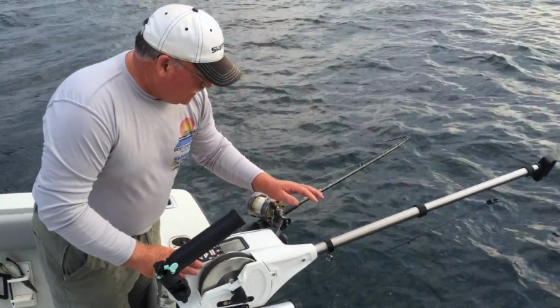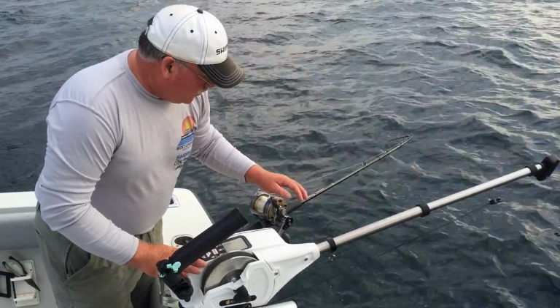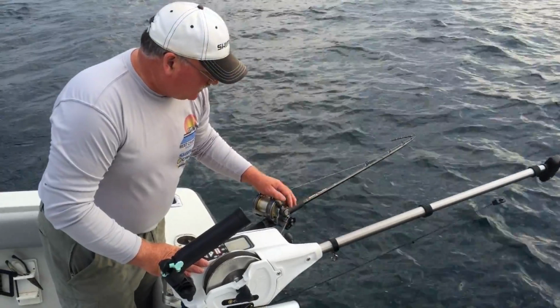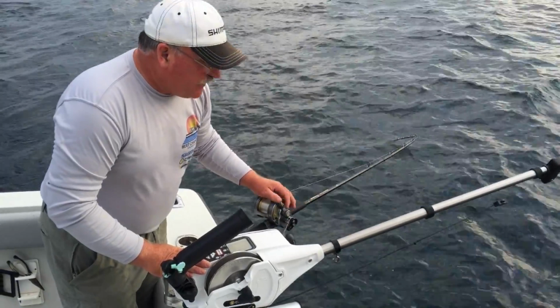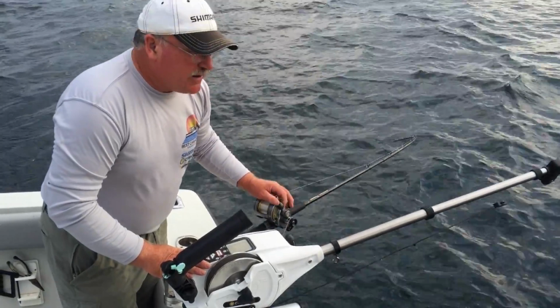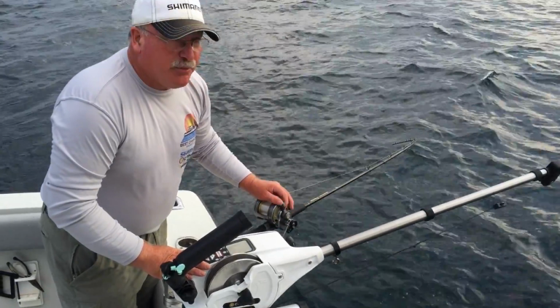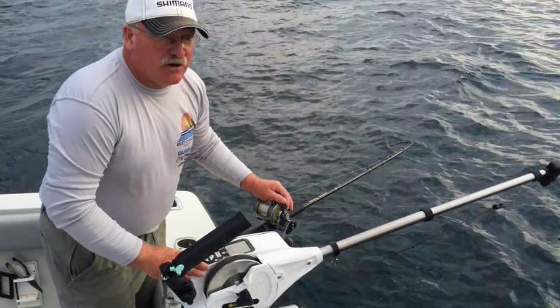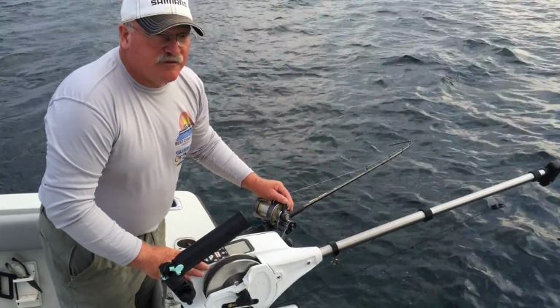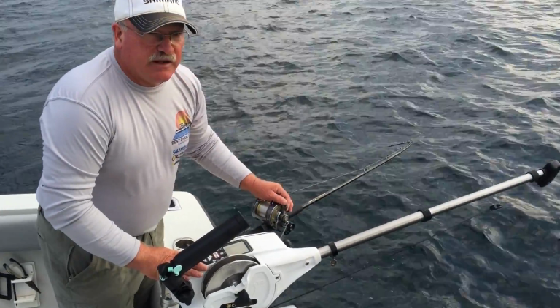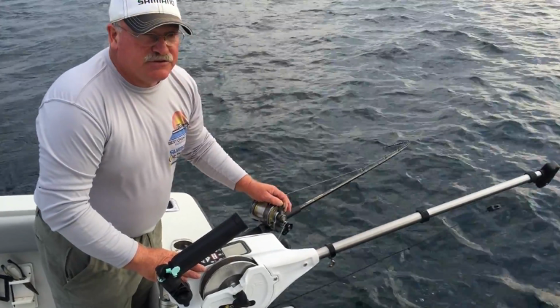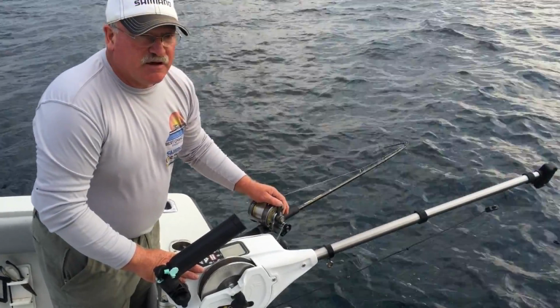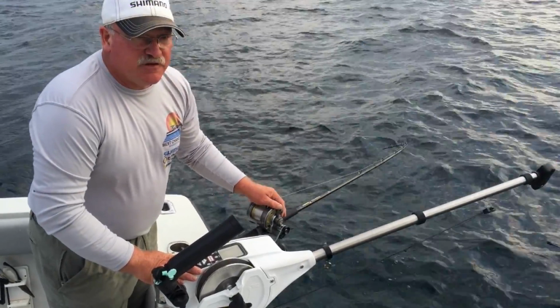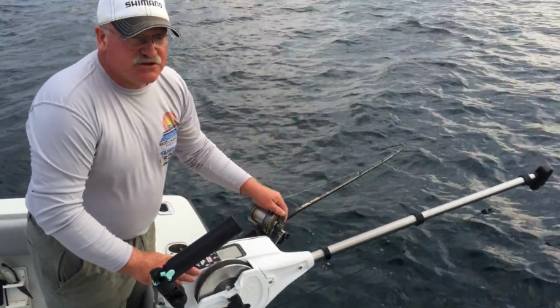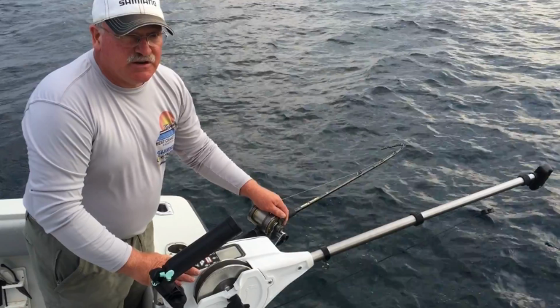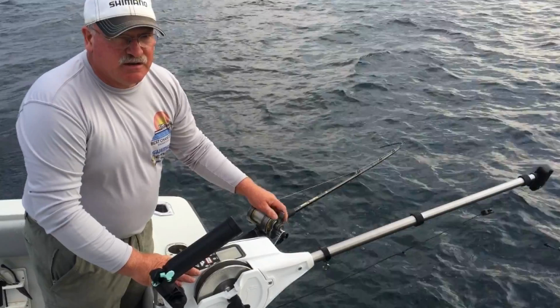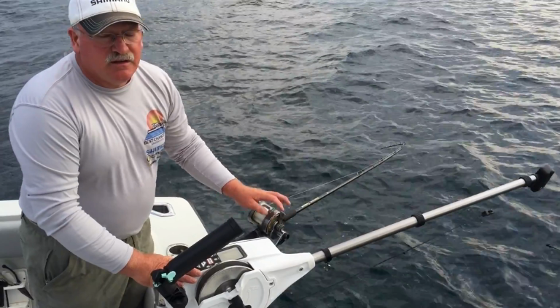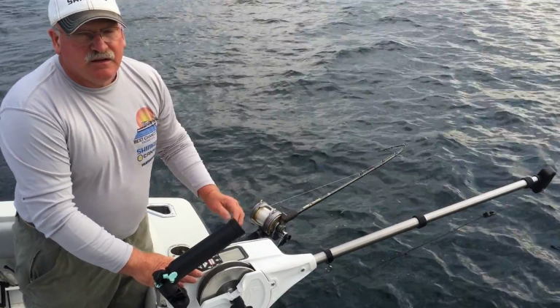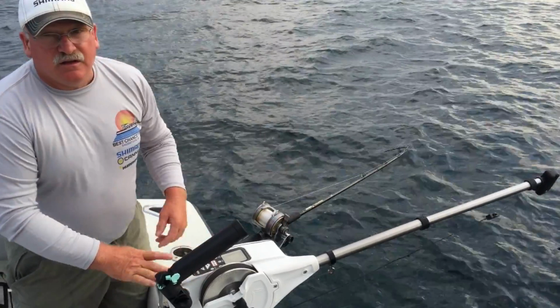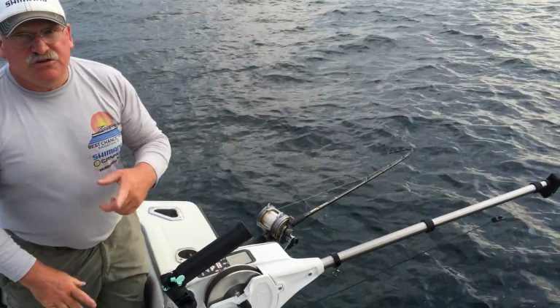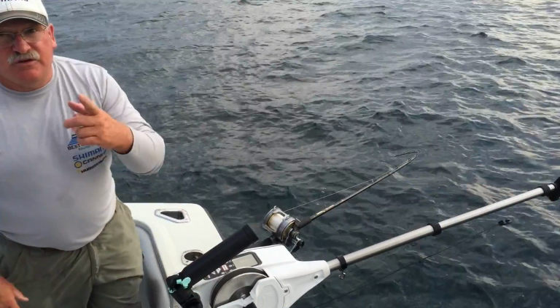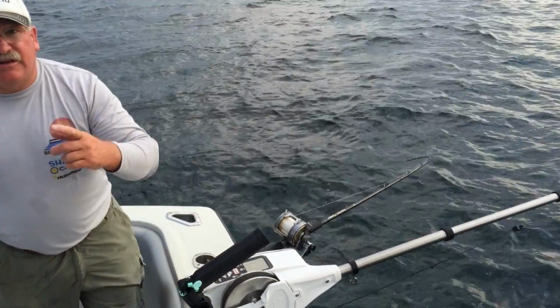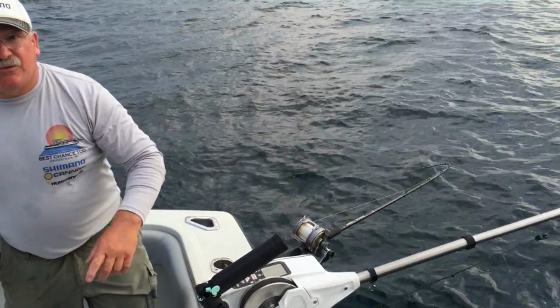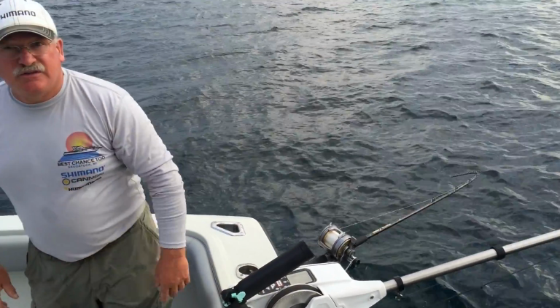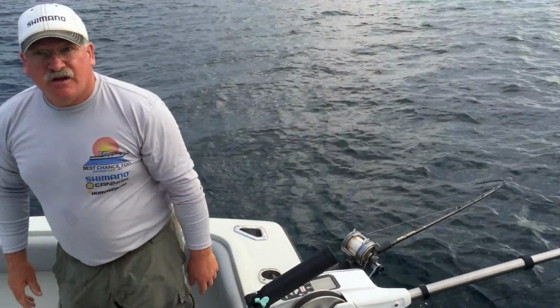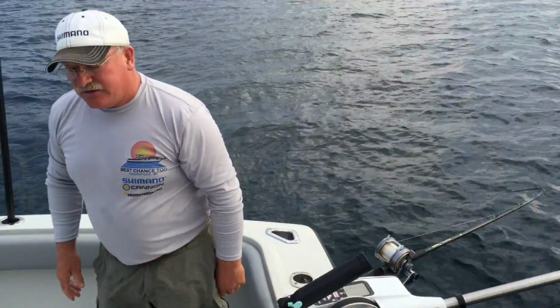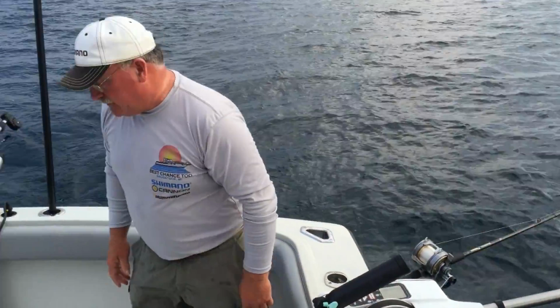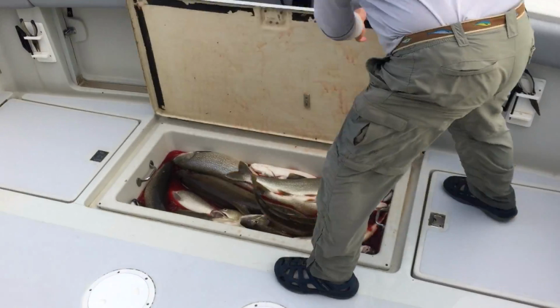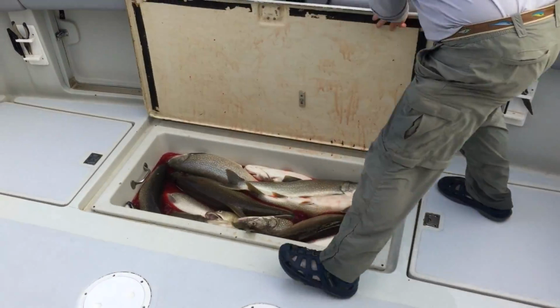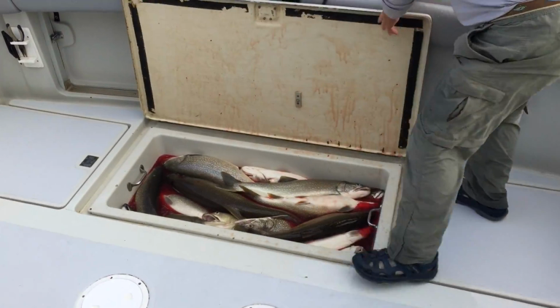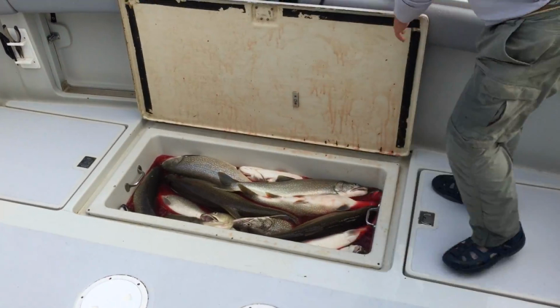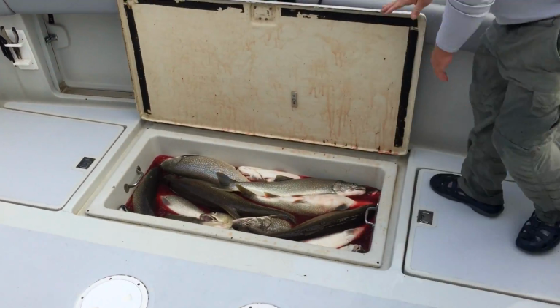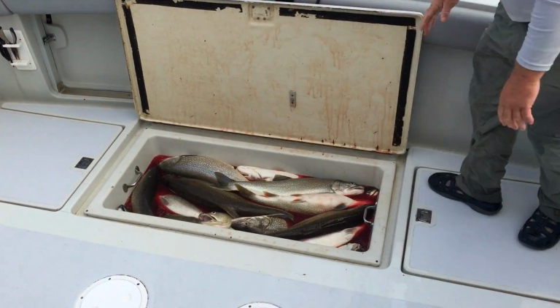It's very important for lake trout fishing. As you can see the results from today.